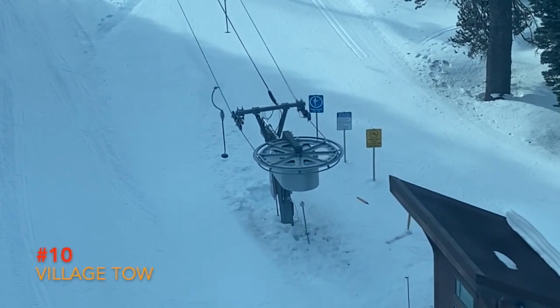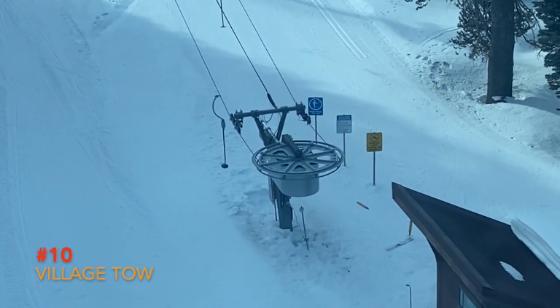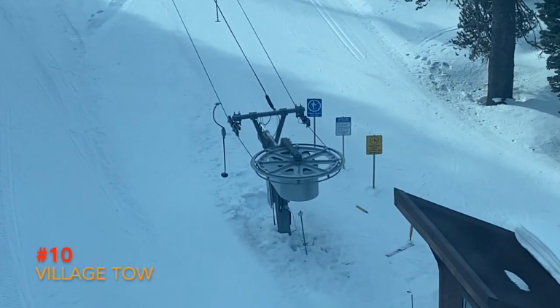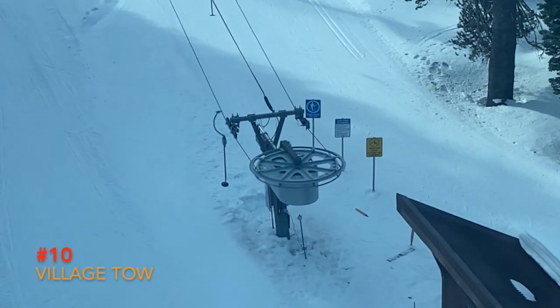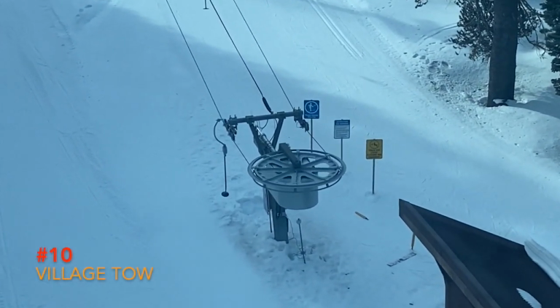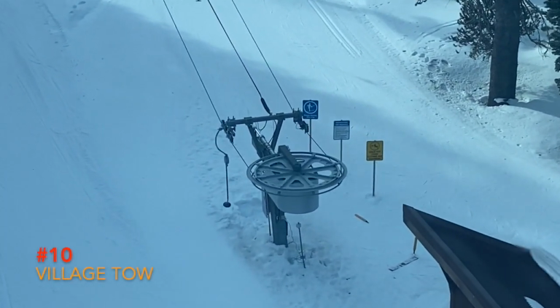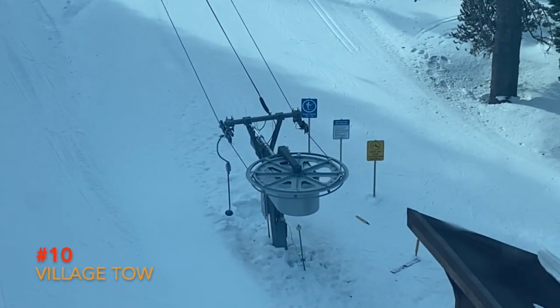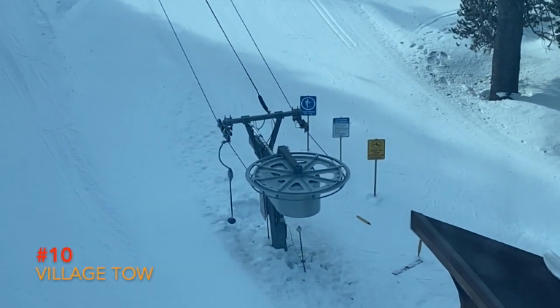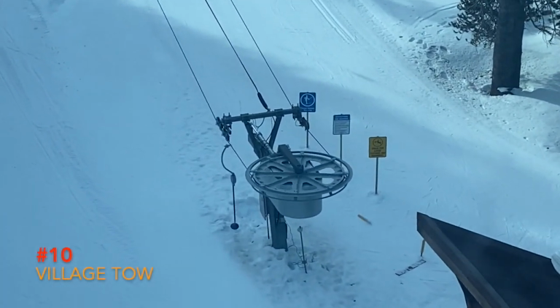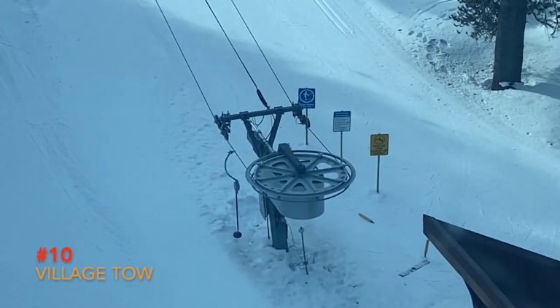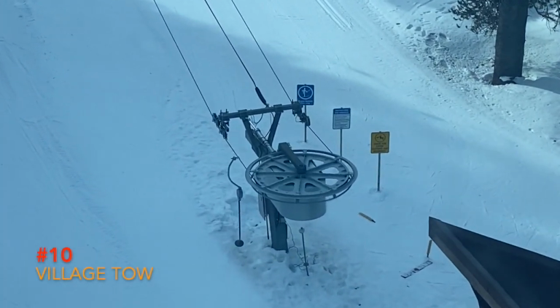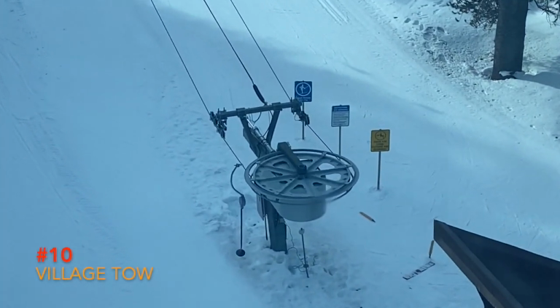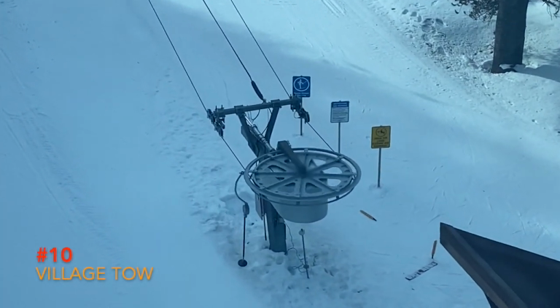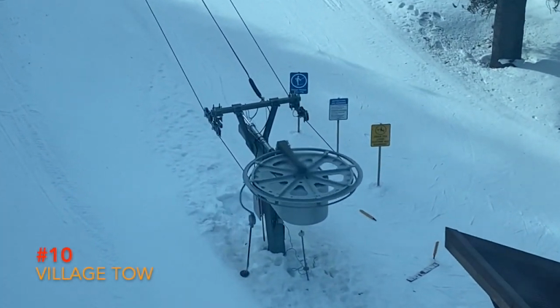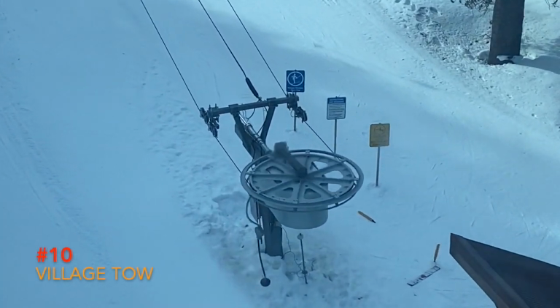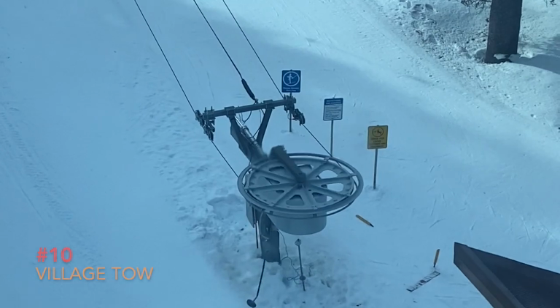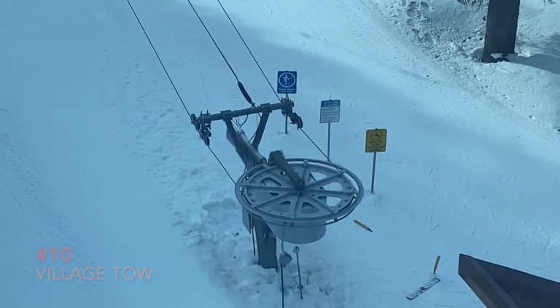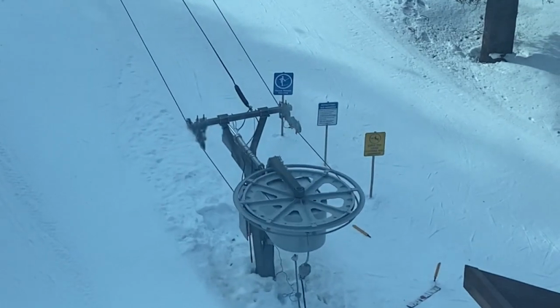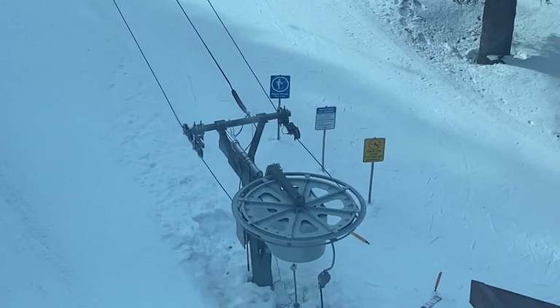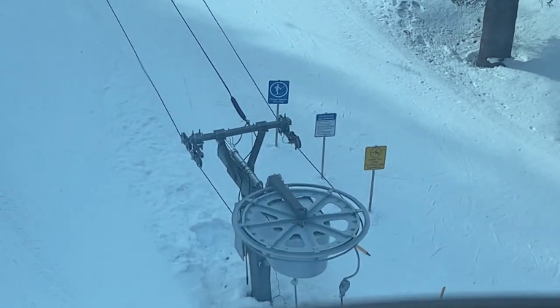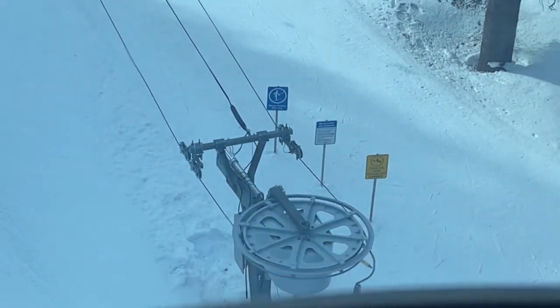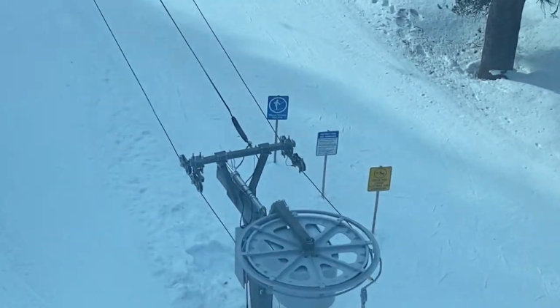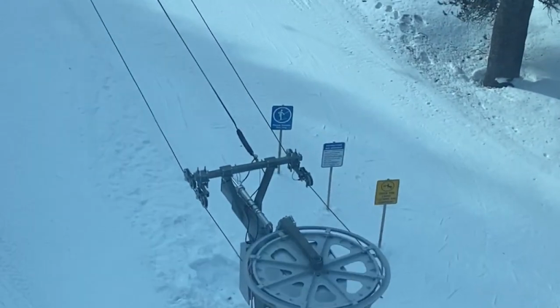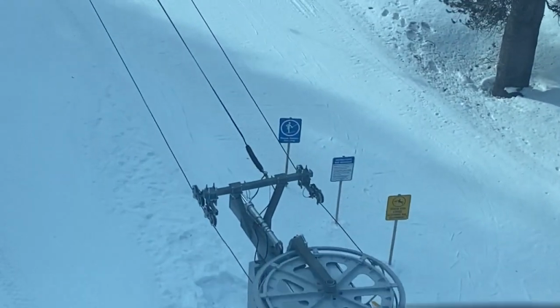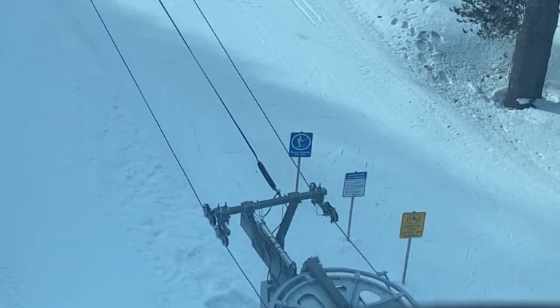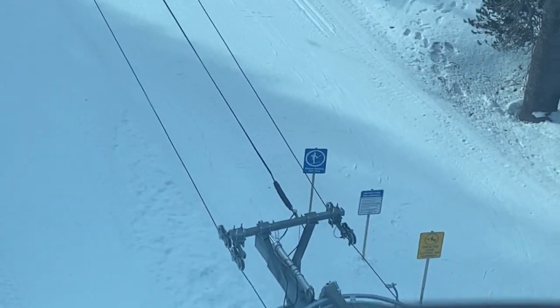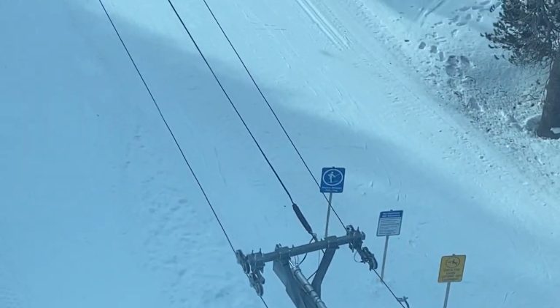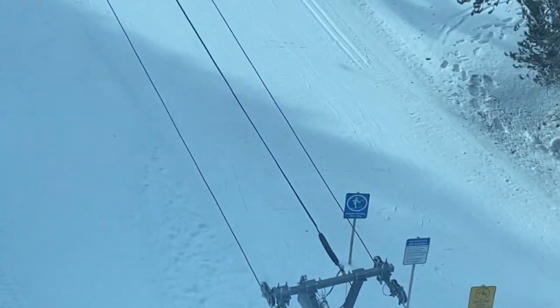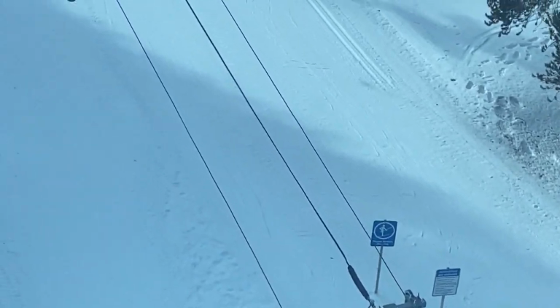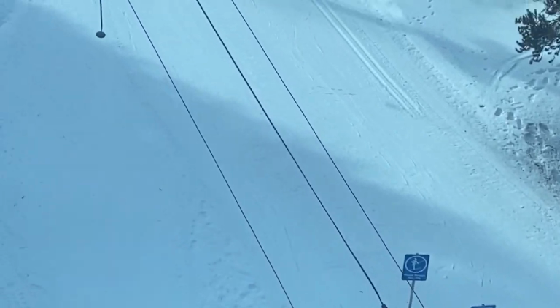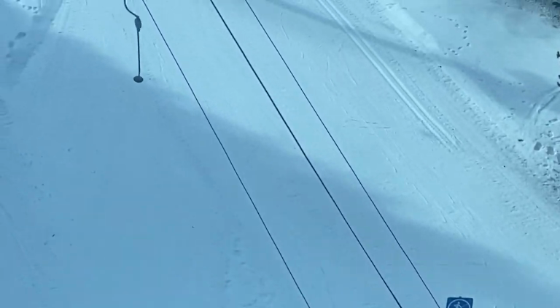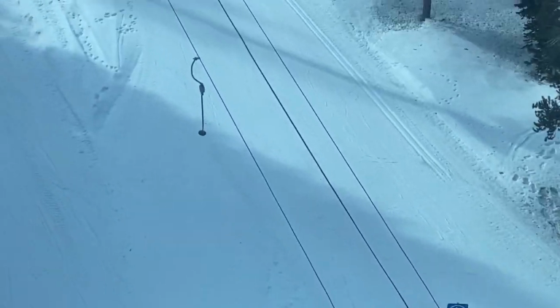Number 10: Village Toe. Not really useful since the gondola is right next door, and there's no point in riding it unless you're staying in the village.